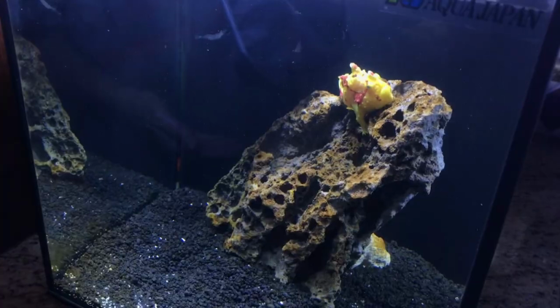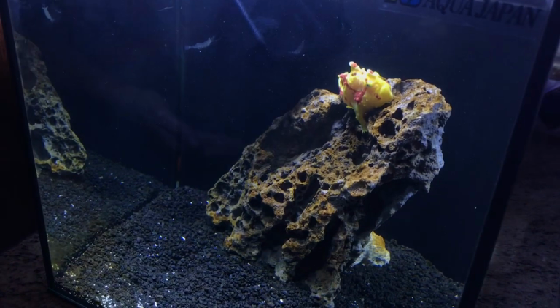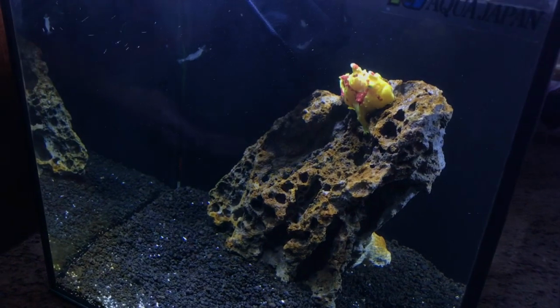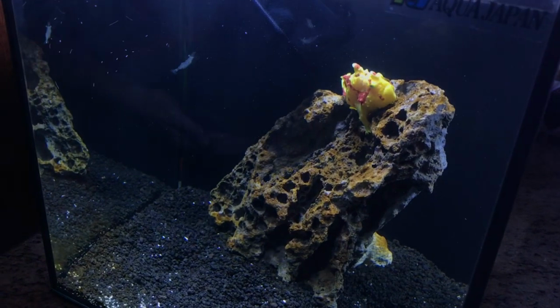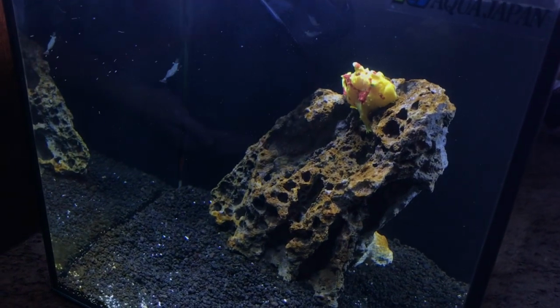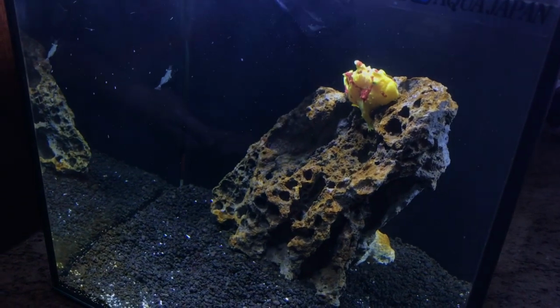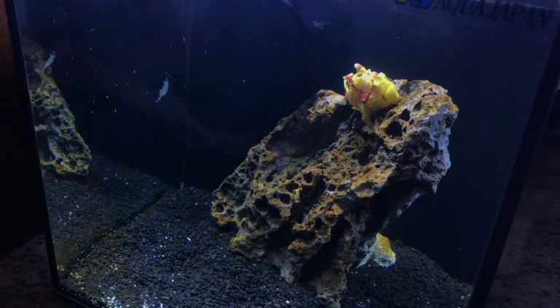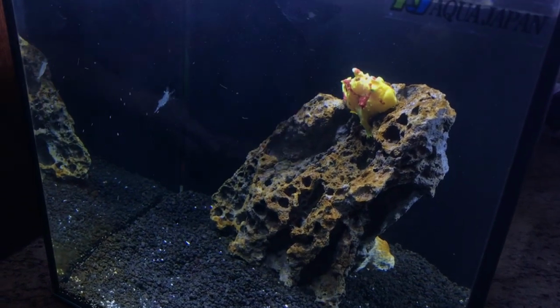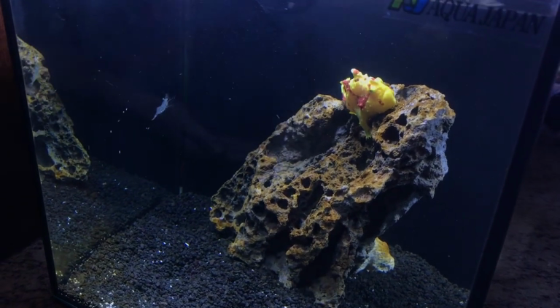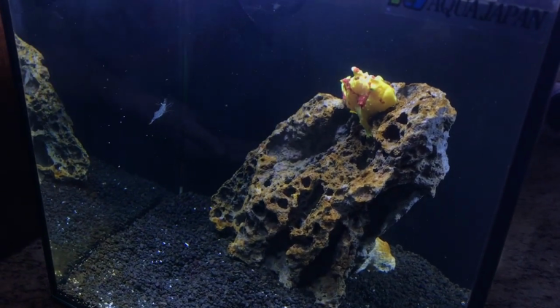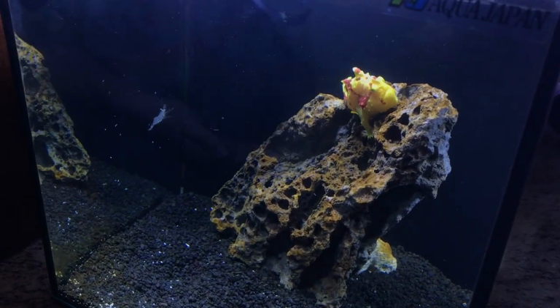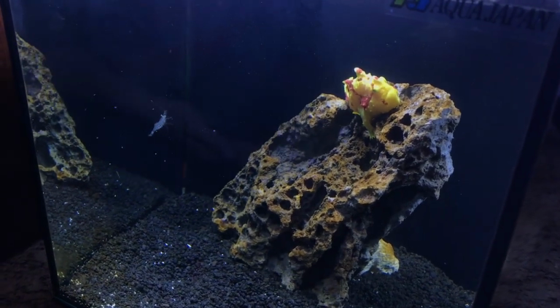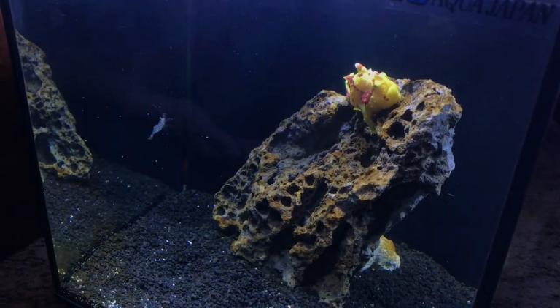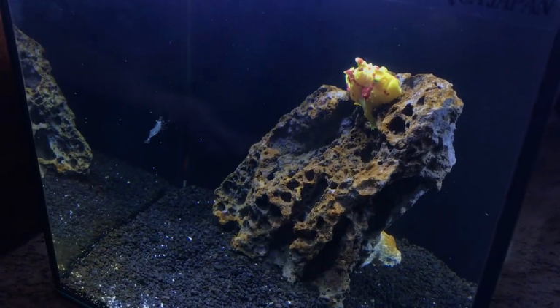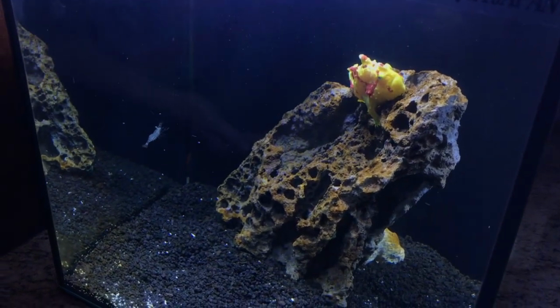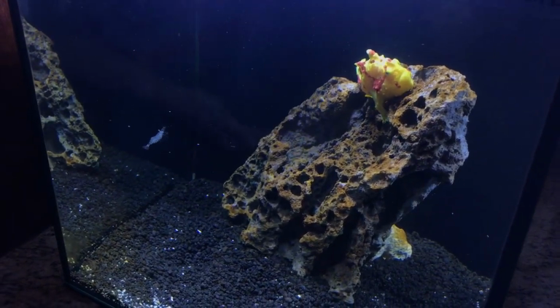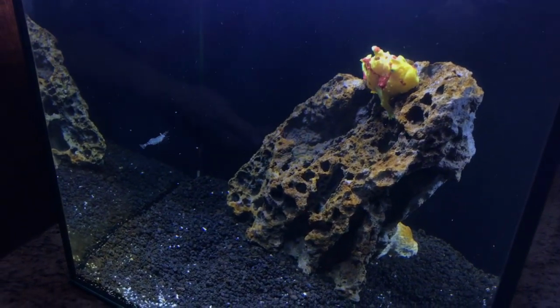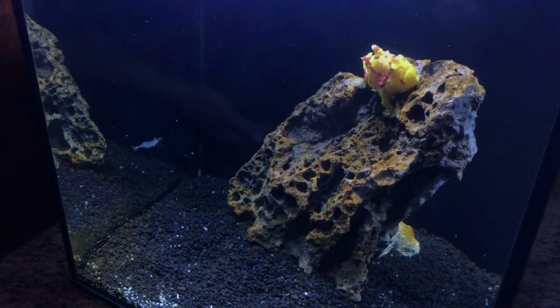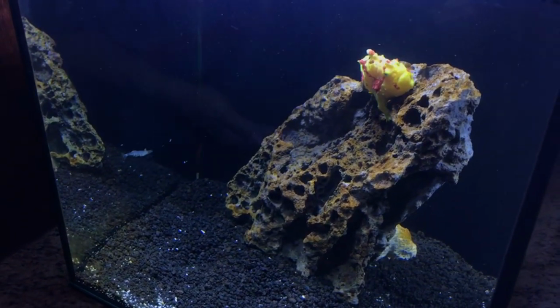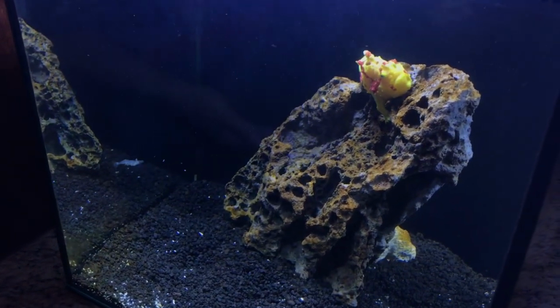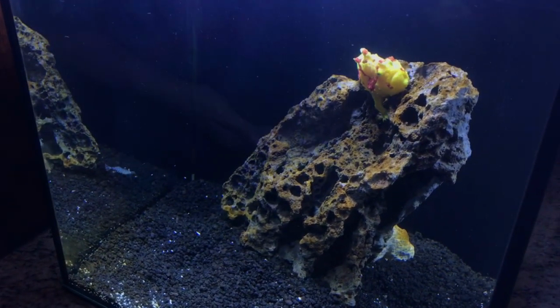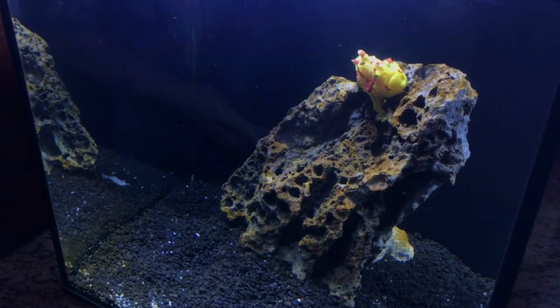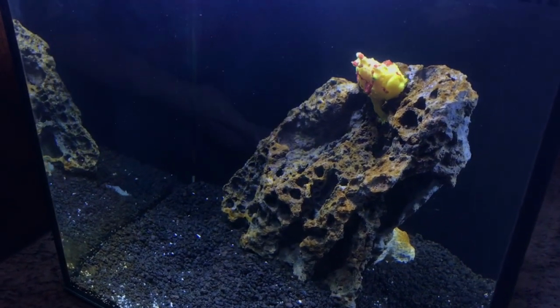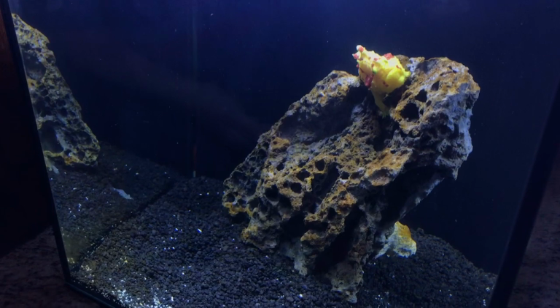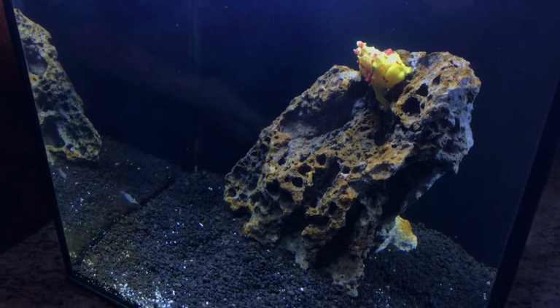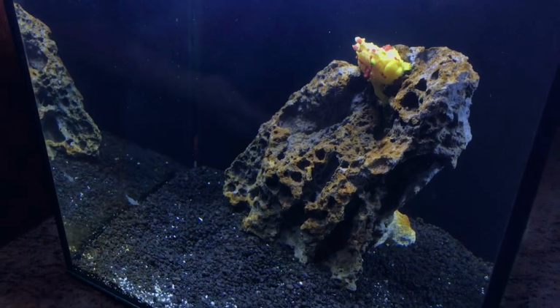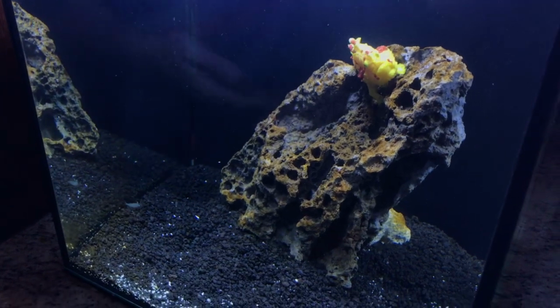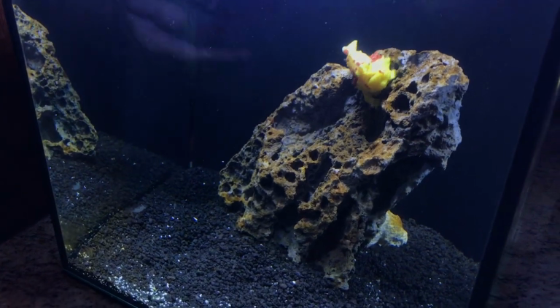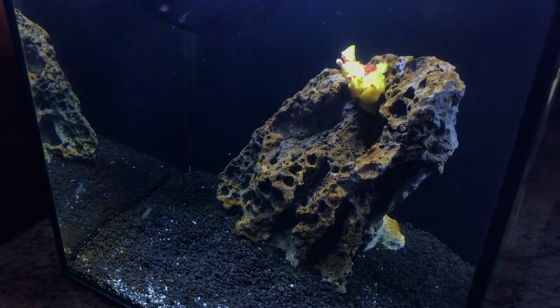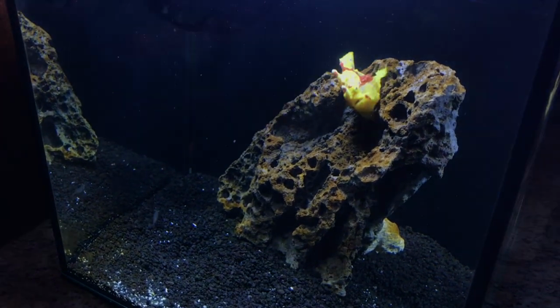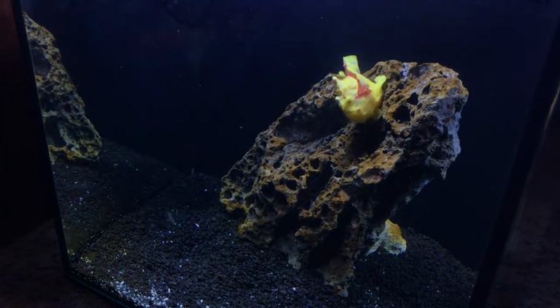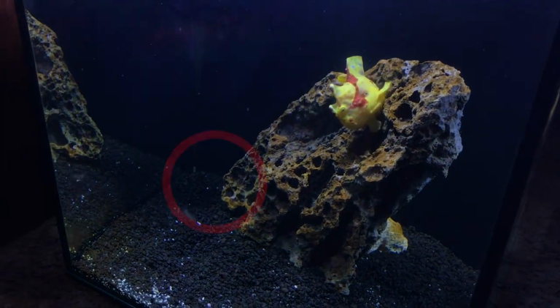Now for the final bonus clip of the day, we have wartskin angler versus ghost shrimp. Let's go ahead and roll it.